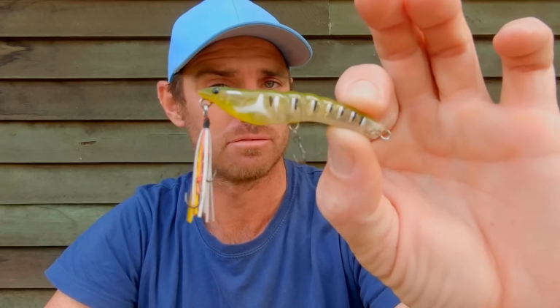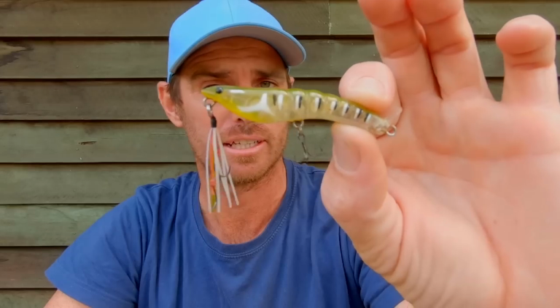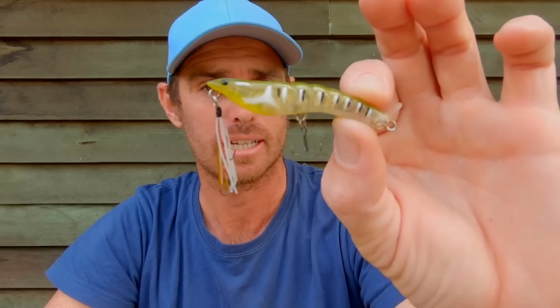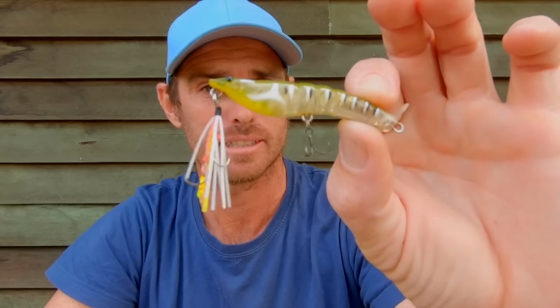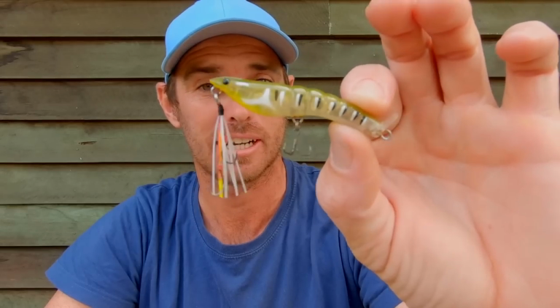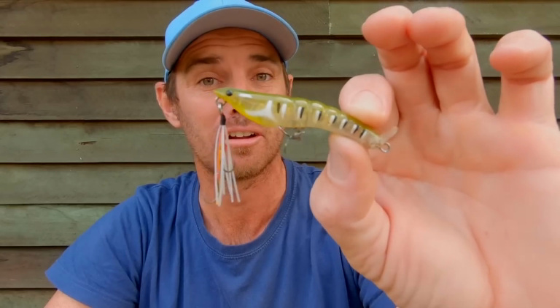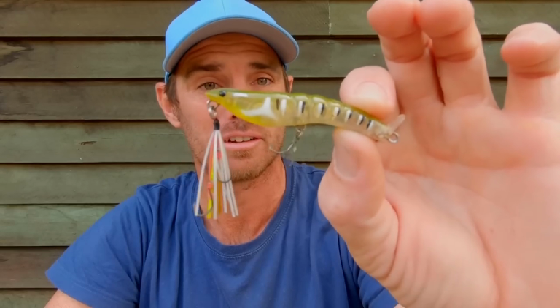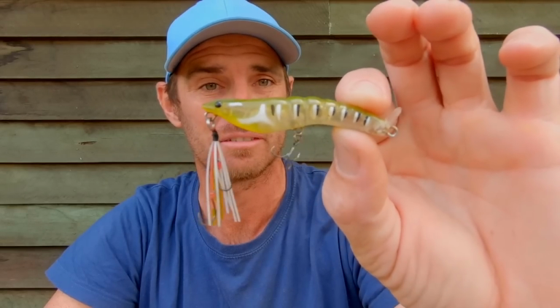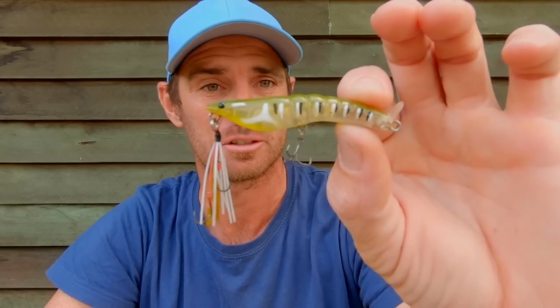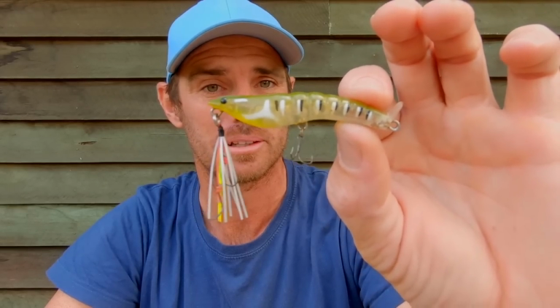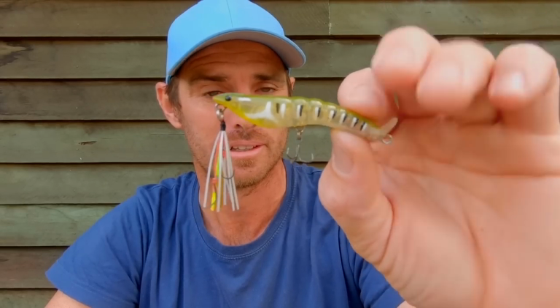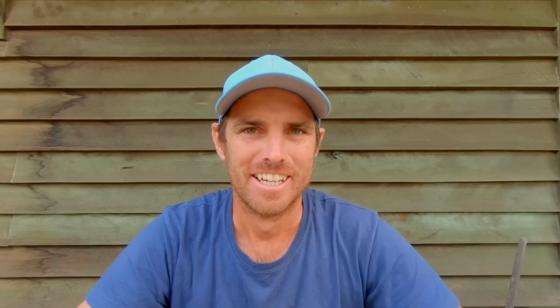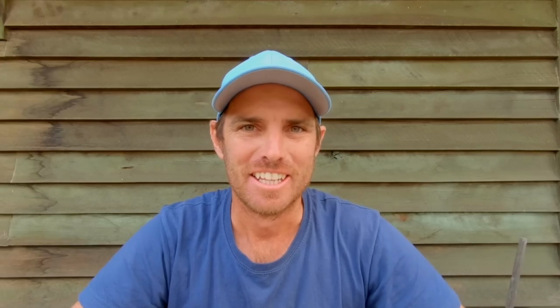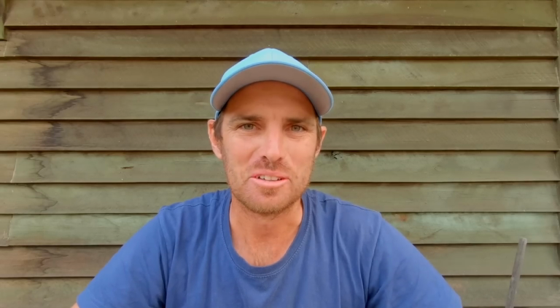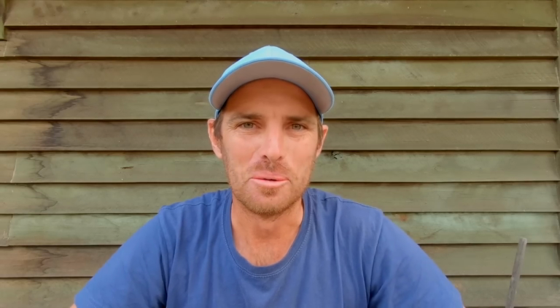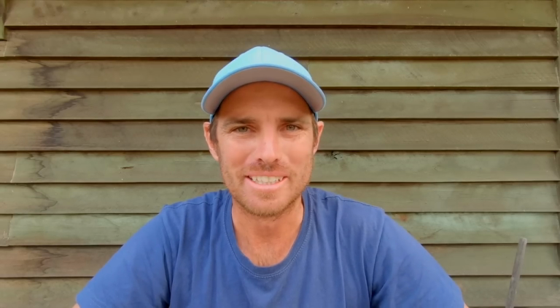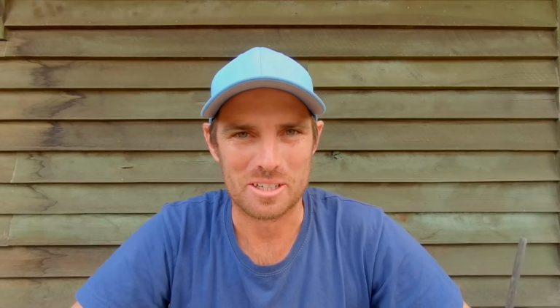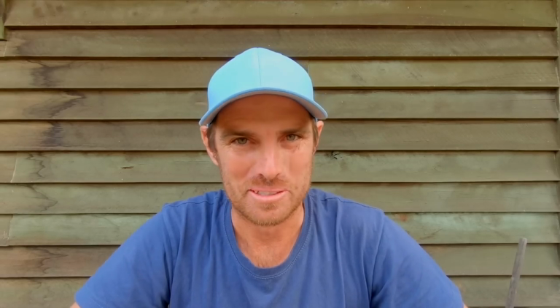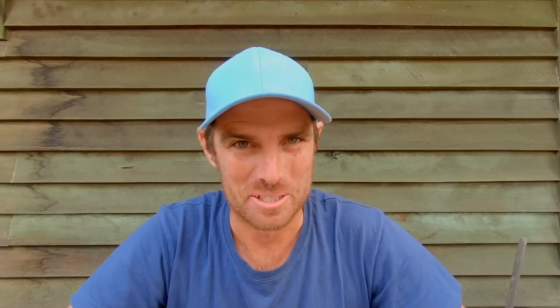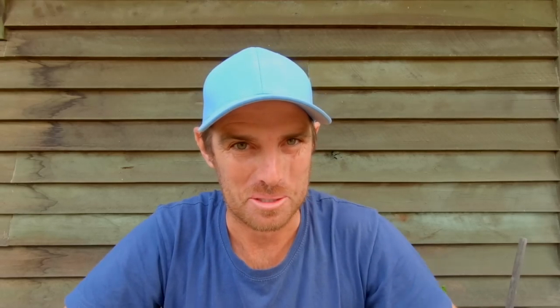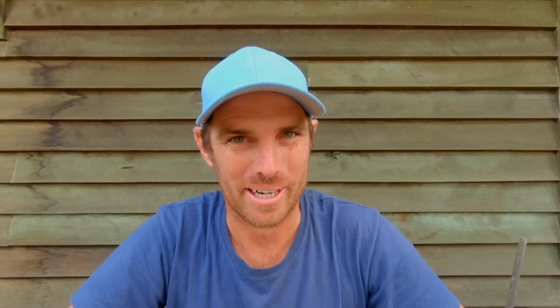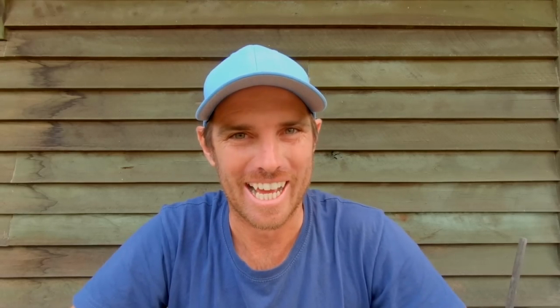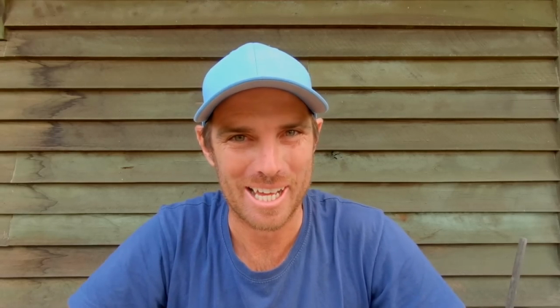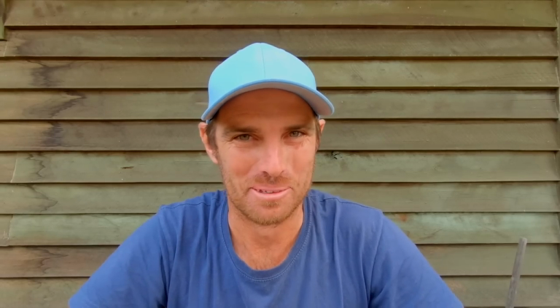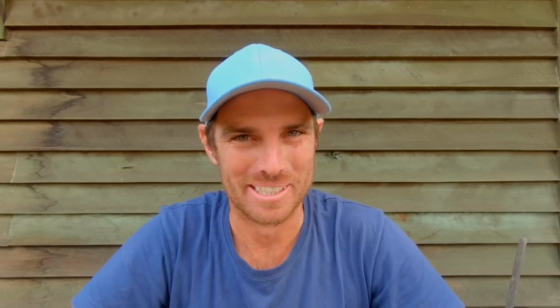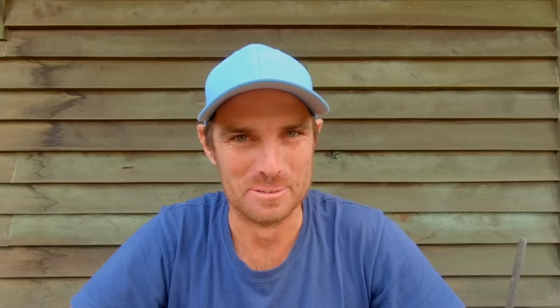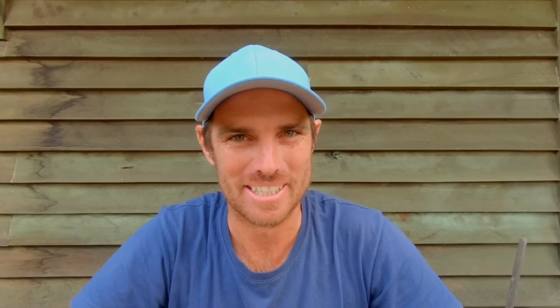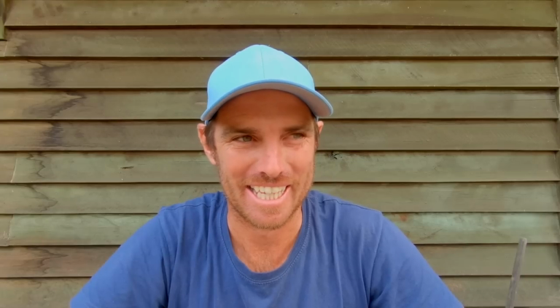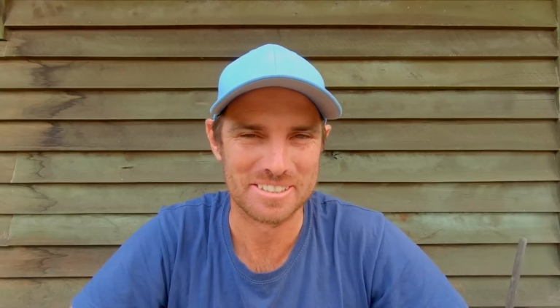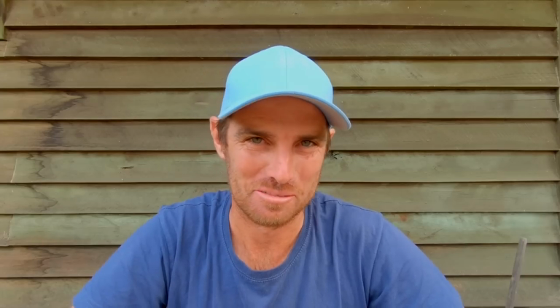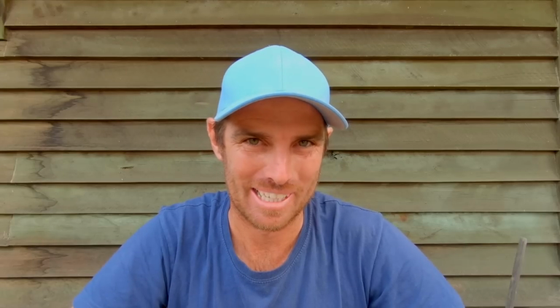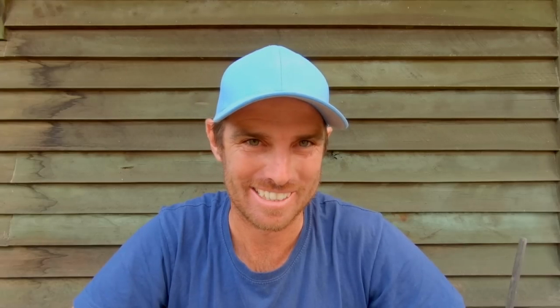There's always a competition between hard bodied lures and soft plastics and which ones catch more at the Classic. I reckon I'm going to end up using soft plastics a little bit more than hard bodies this year going into it as a prediction.